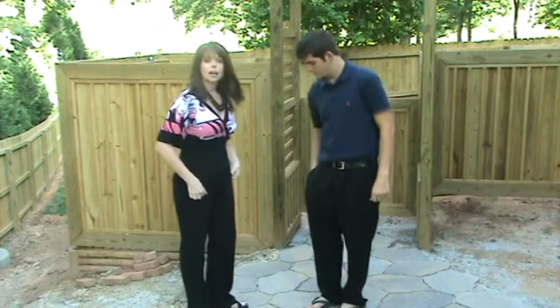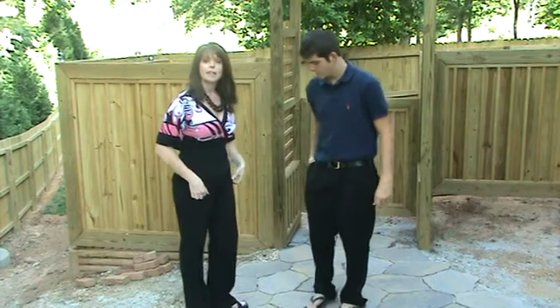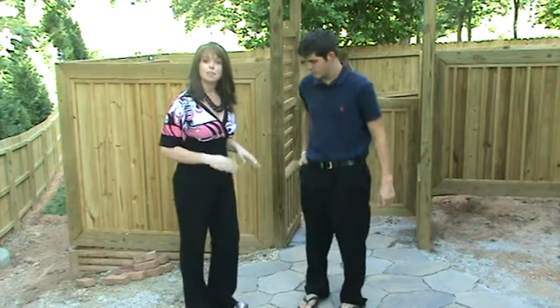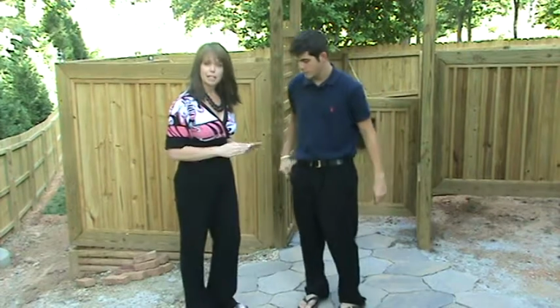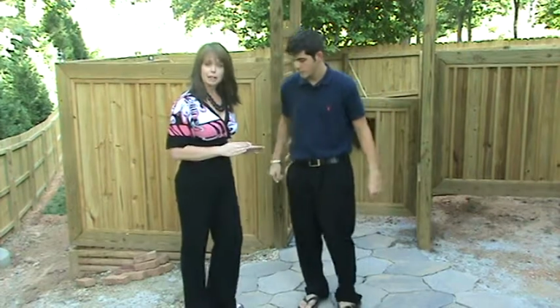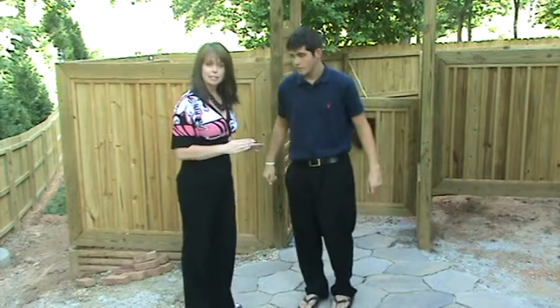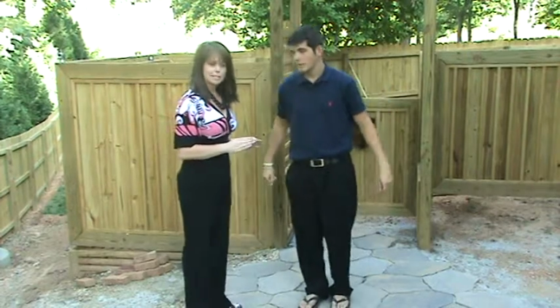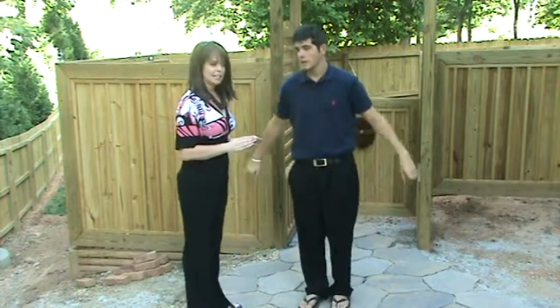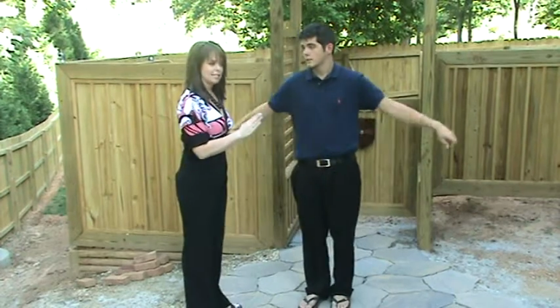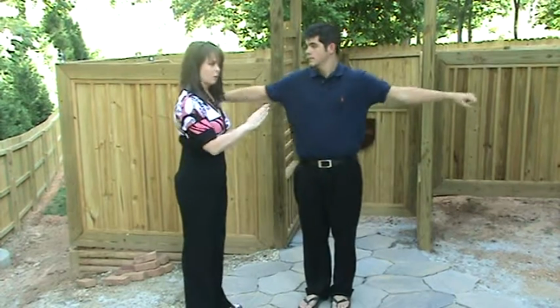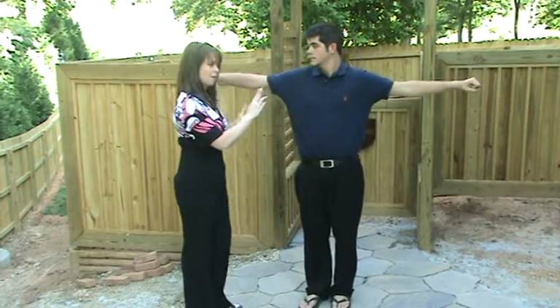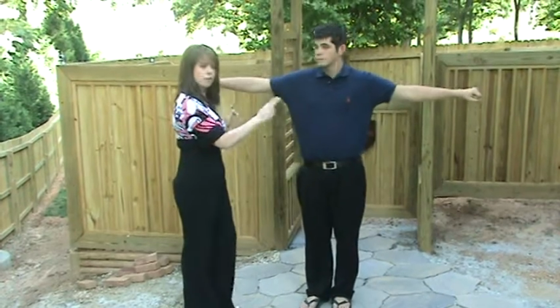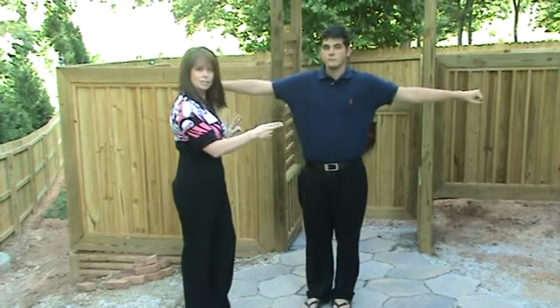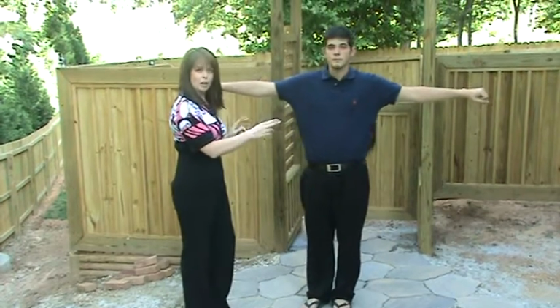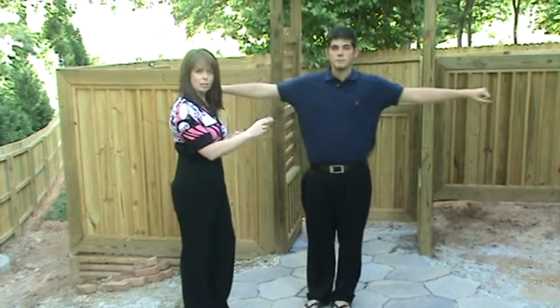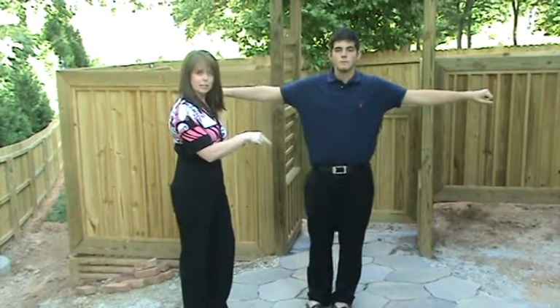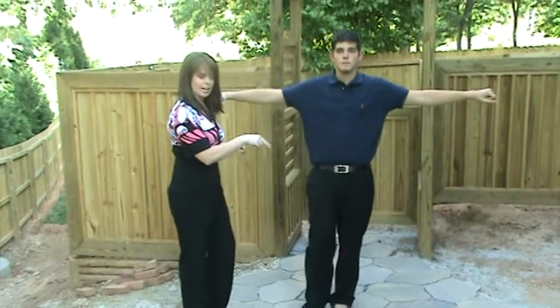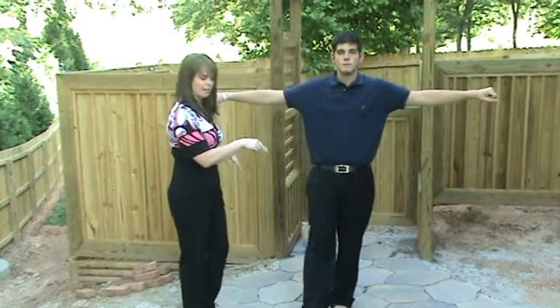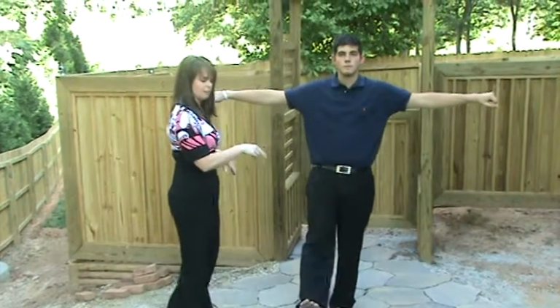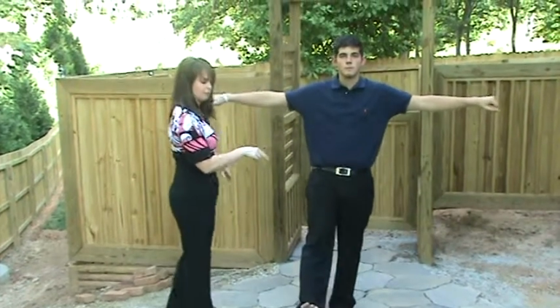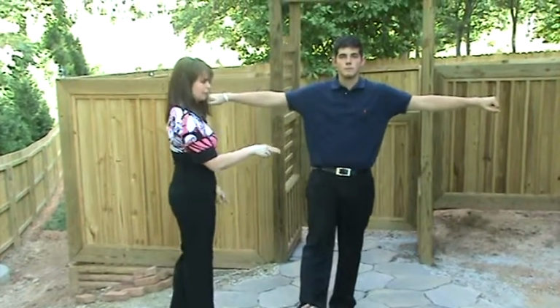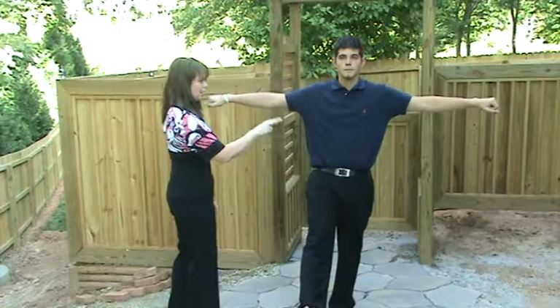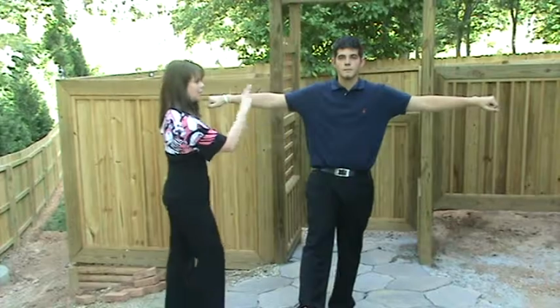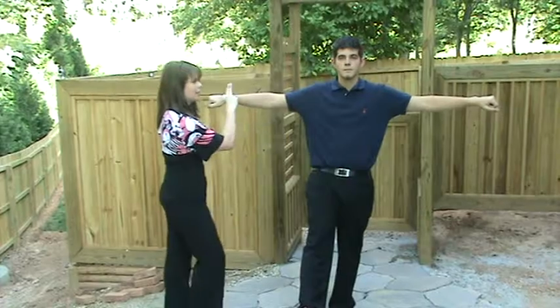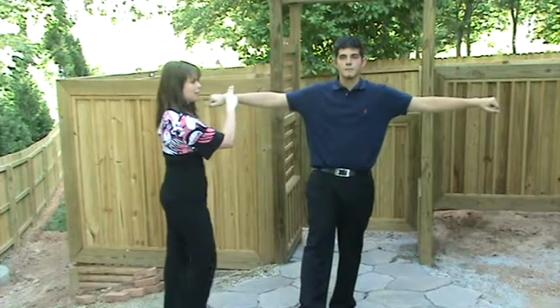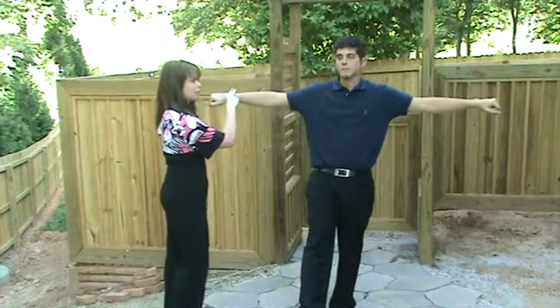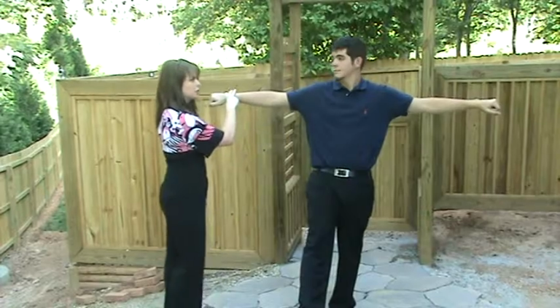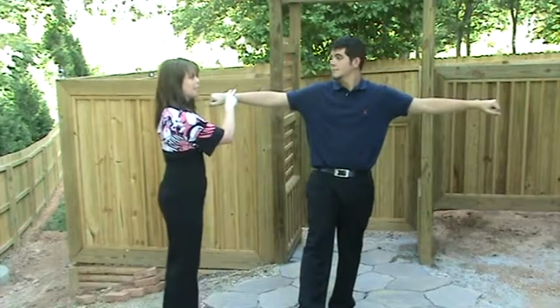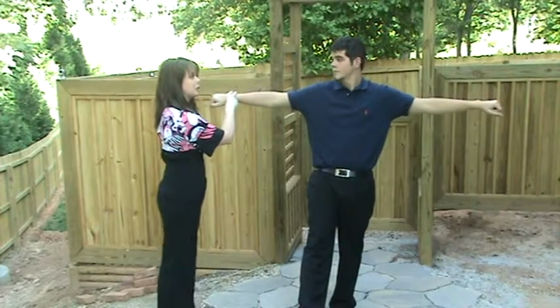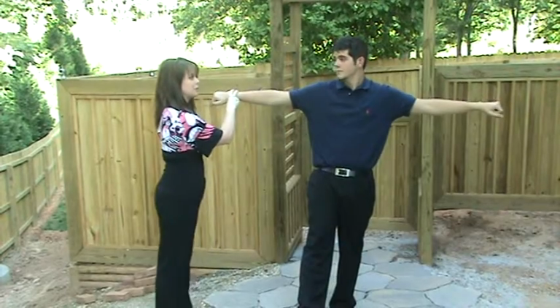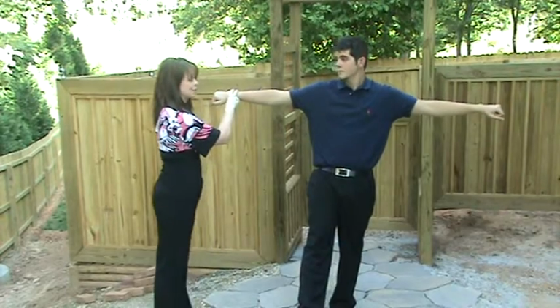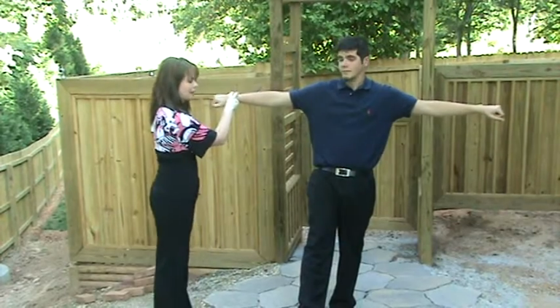Then we're going to go through the test again. So we'll have them raise their arm and their leg, and I'm going to apply pressure, and I need you to resist, okay?